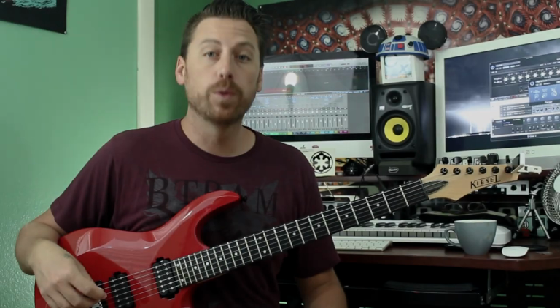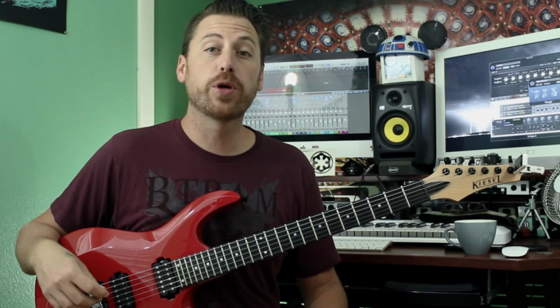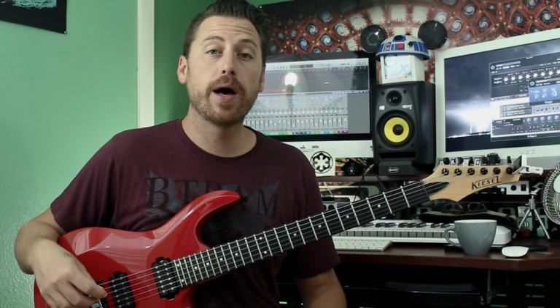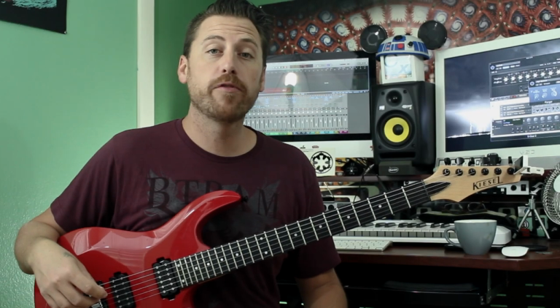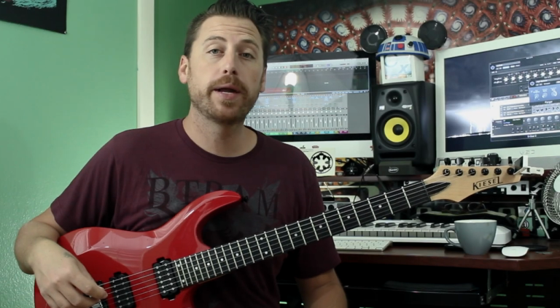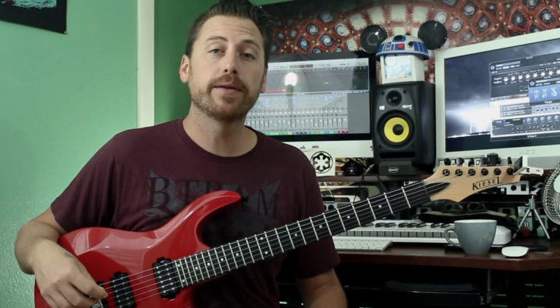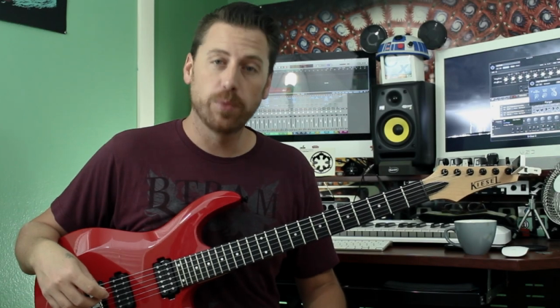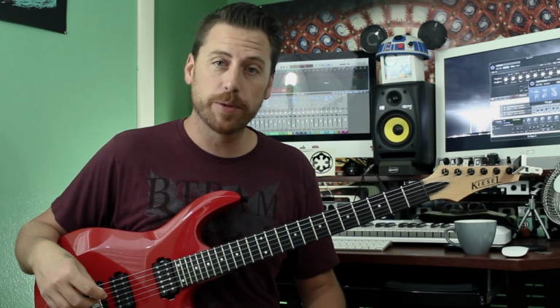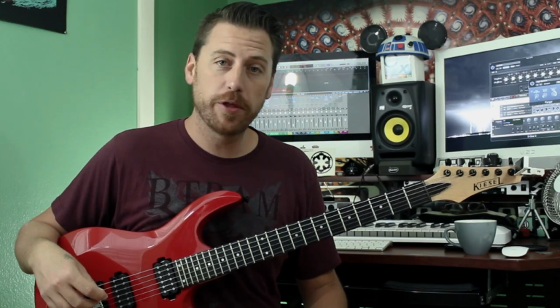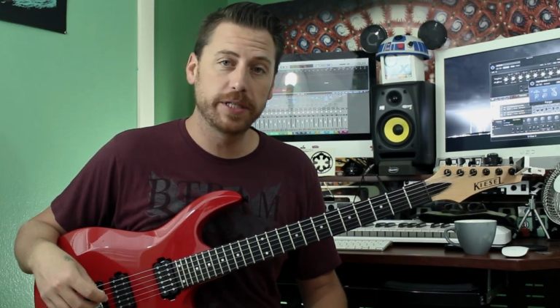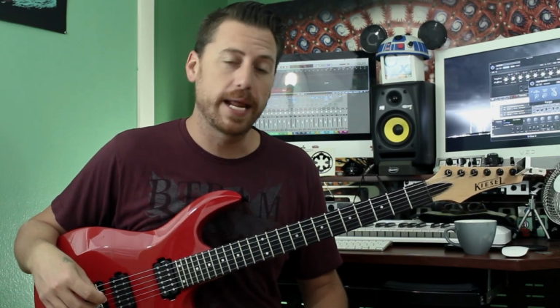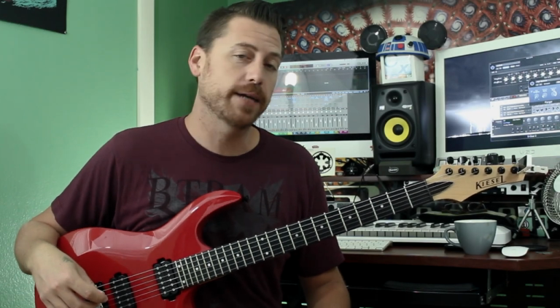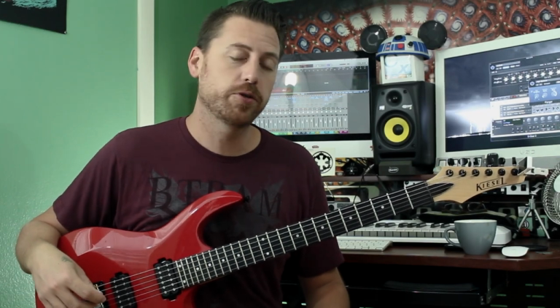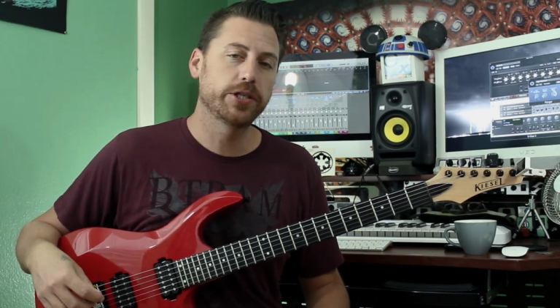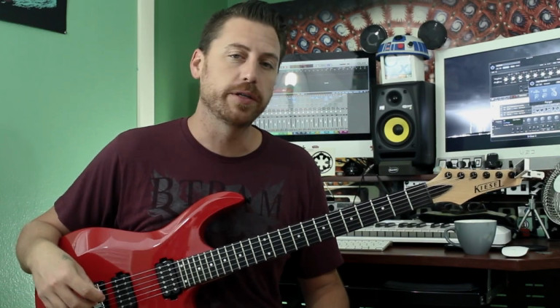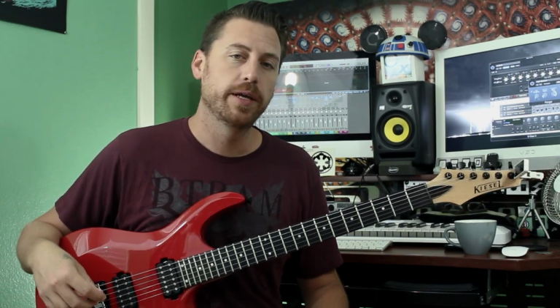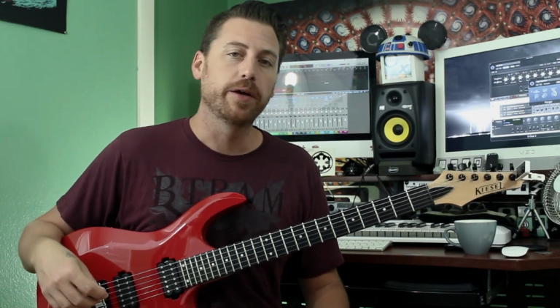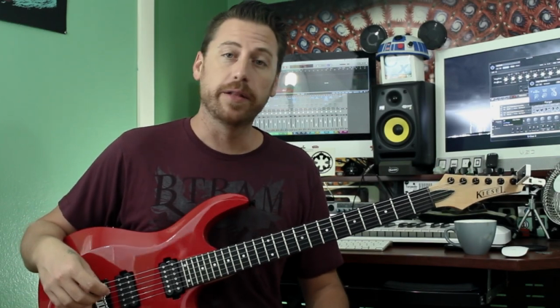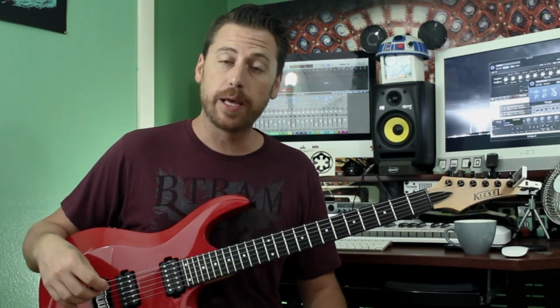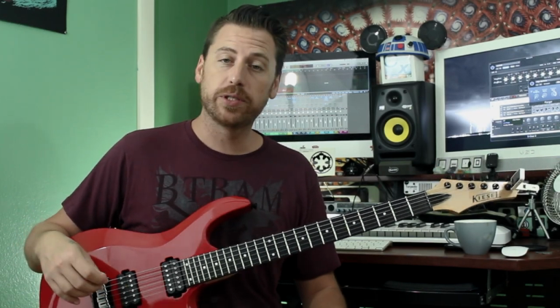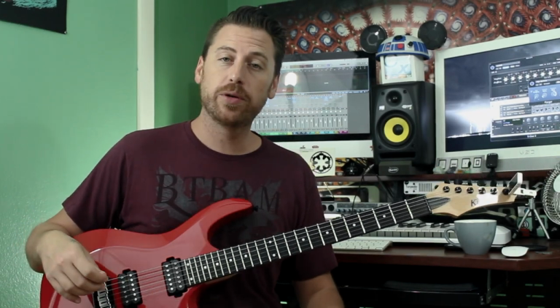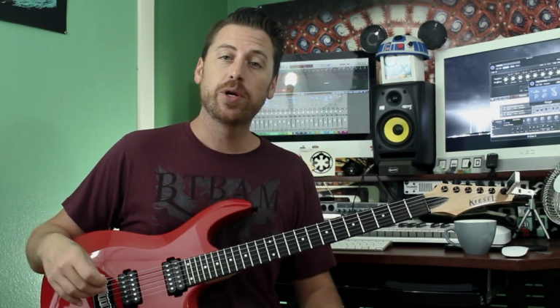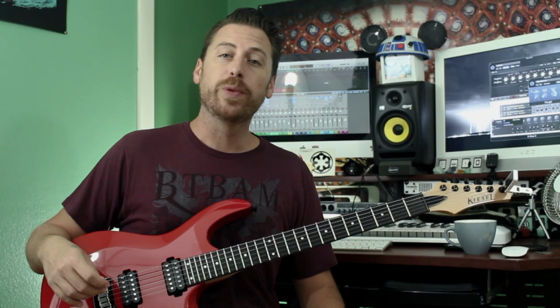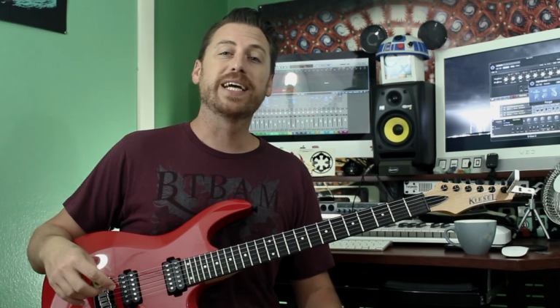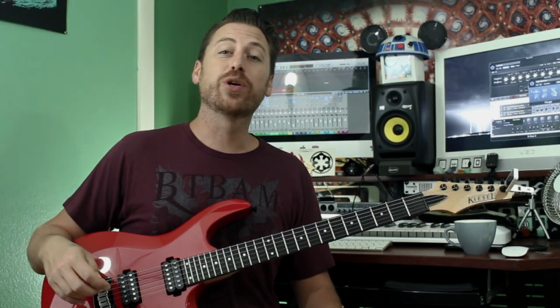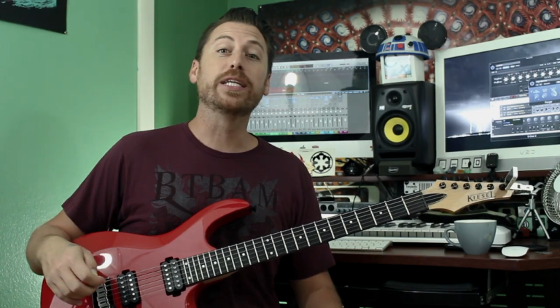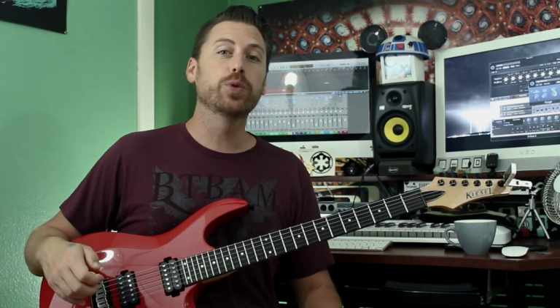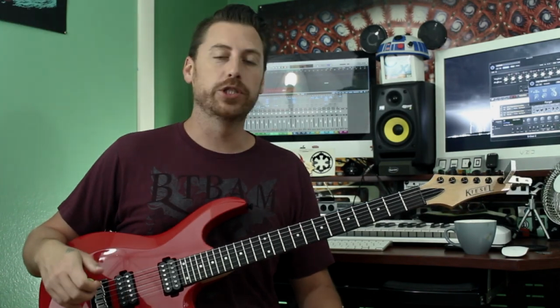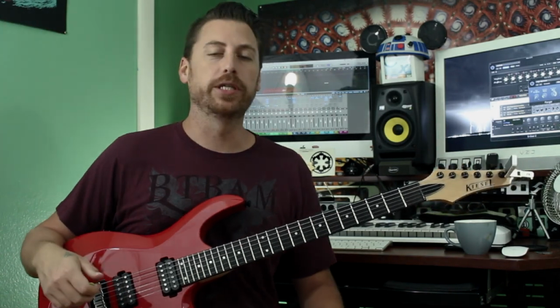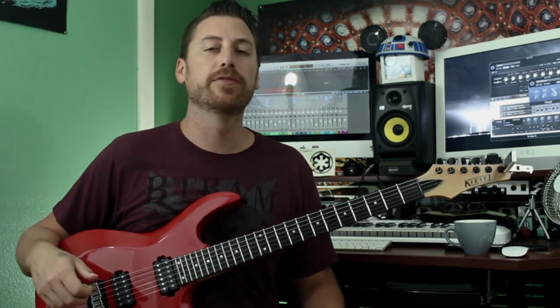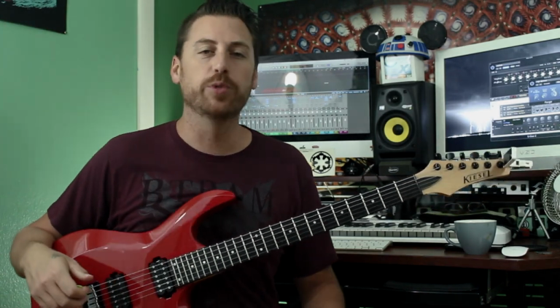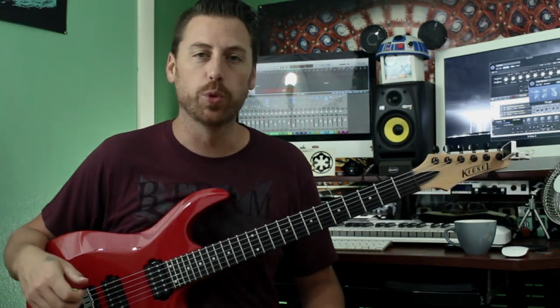What's going on everybody? Welcome to another edition of Axe Creation. In this episode, we take a look at Eulogy from Tool.